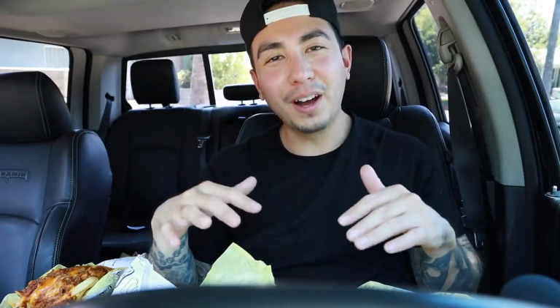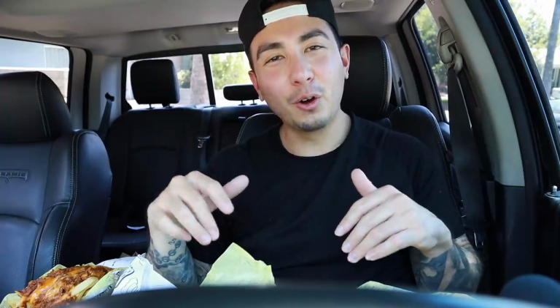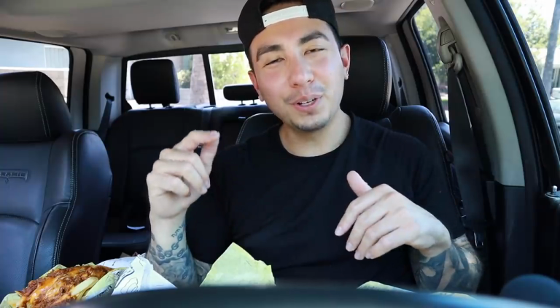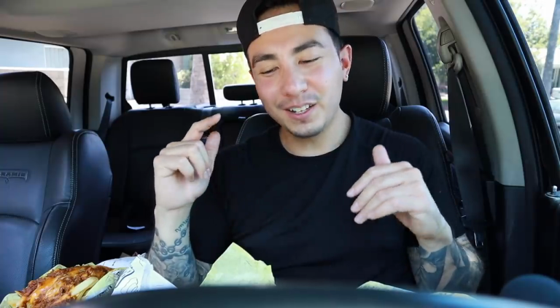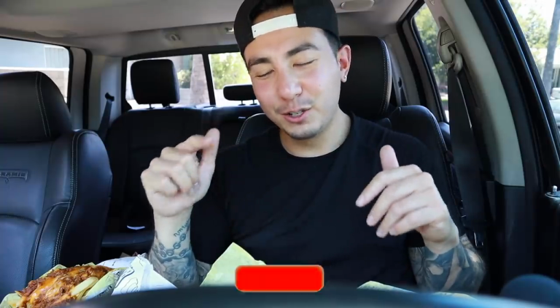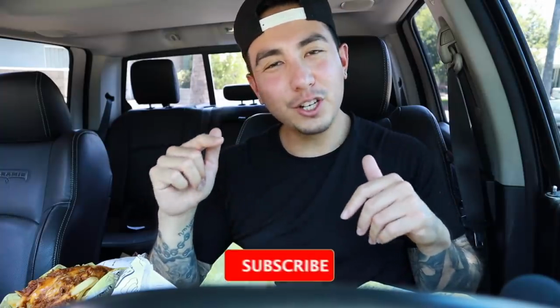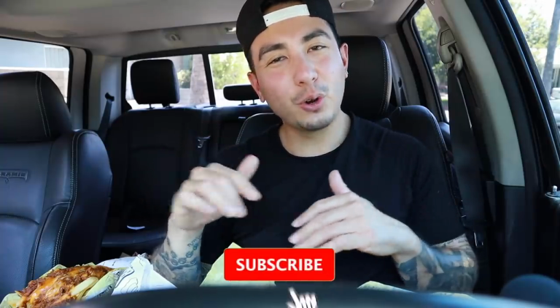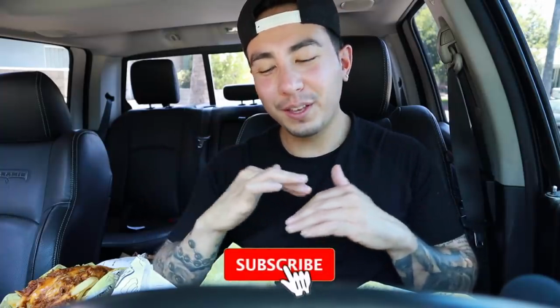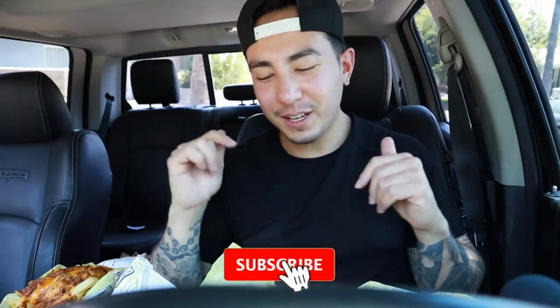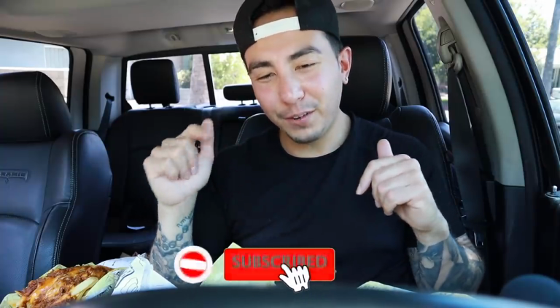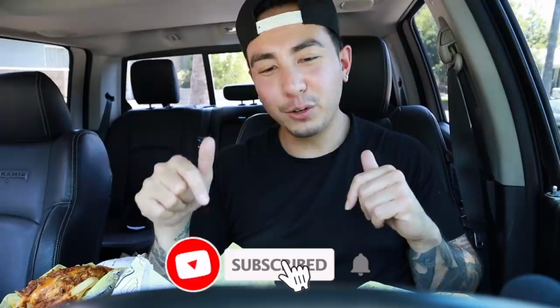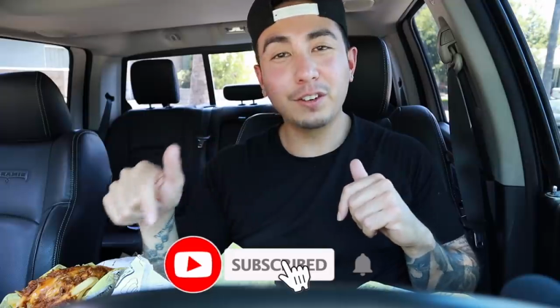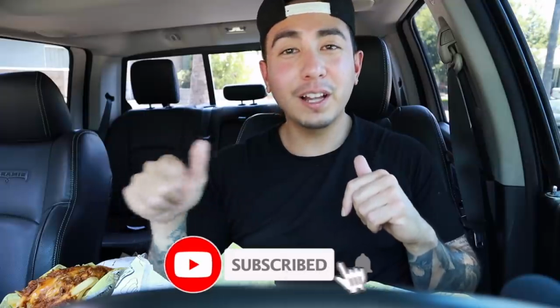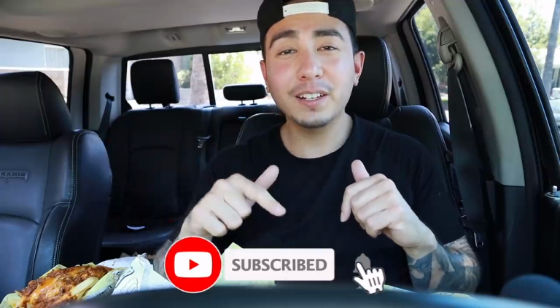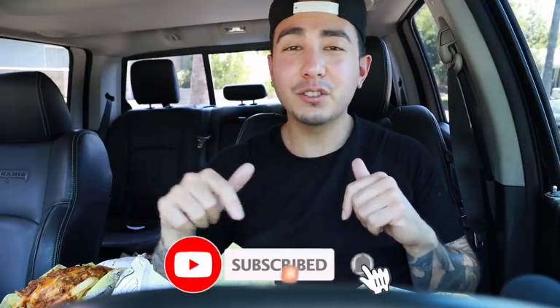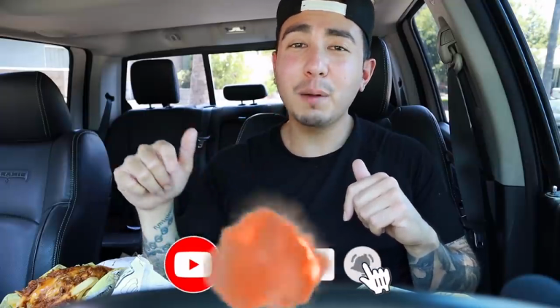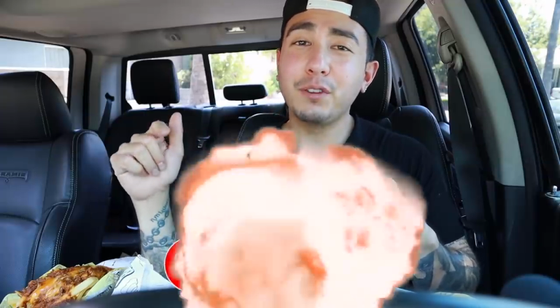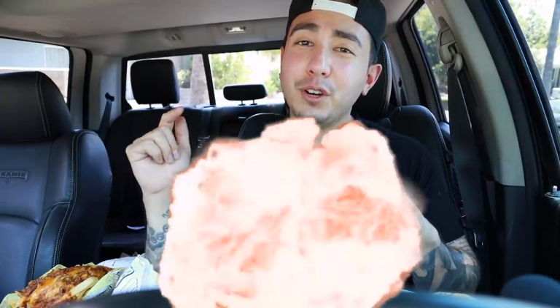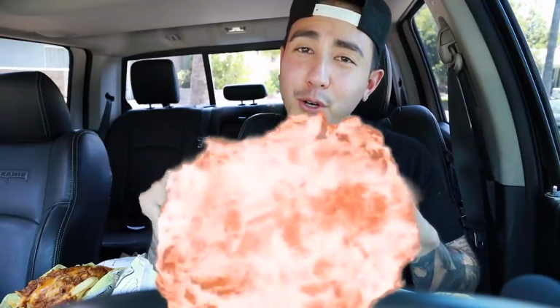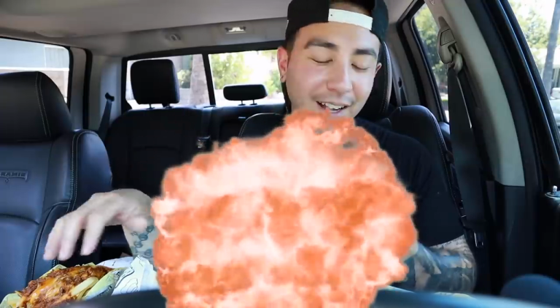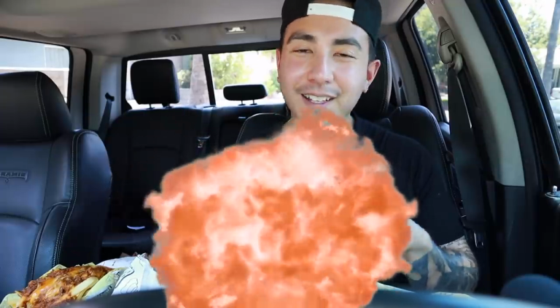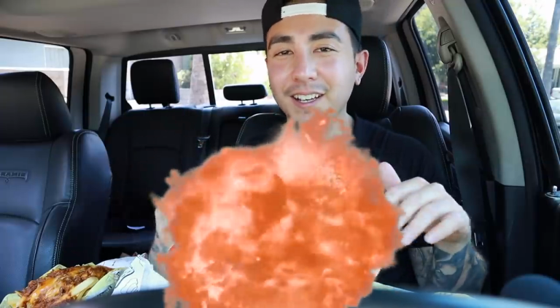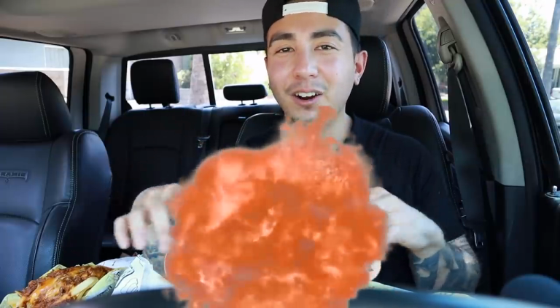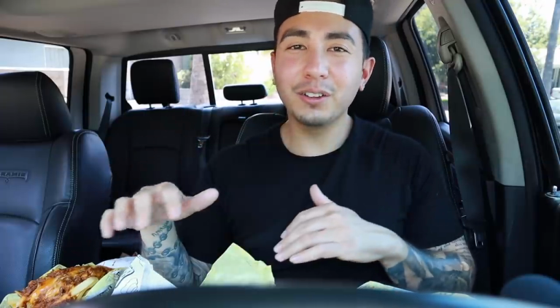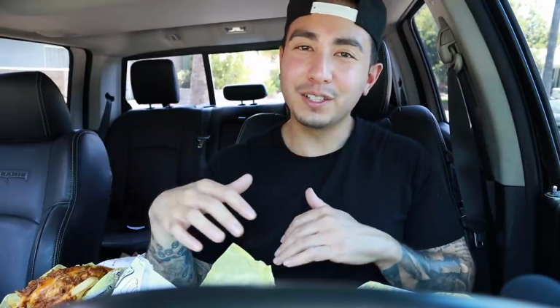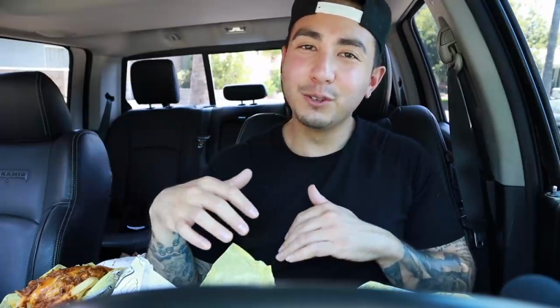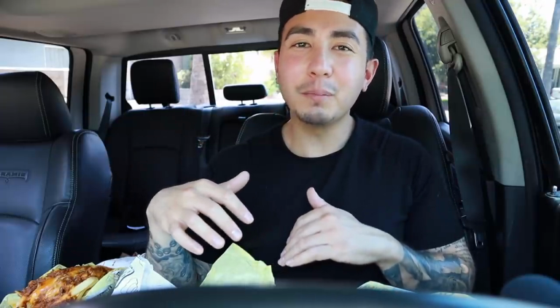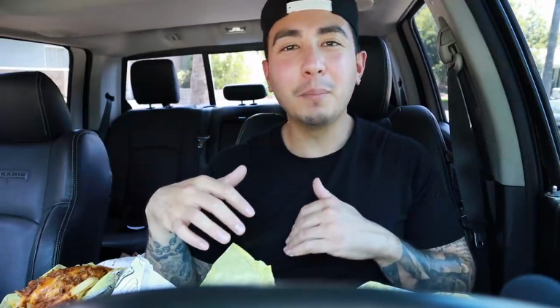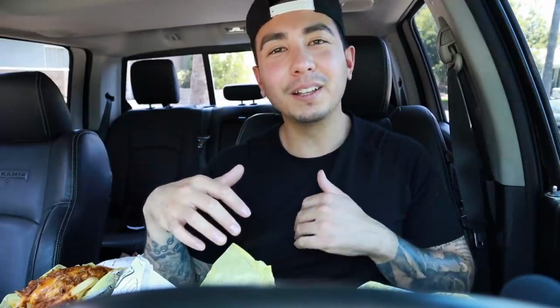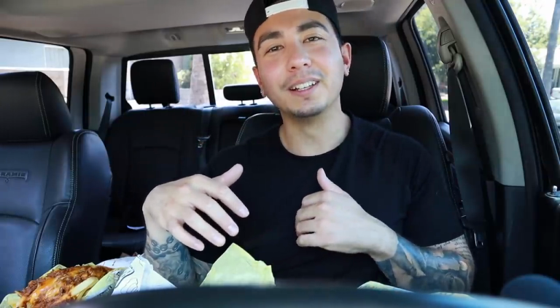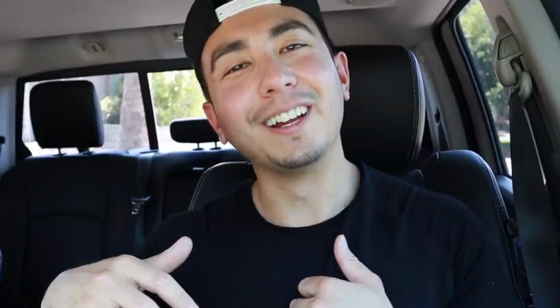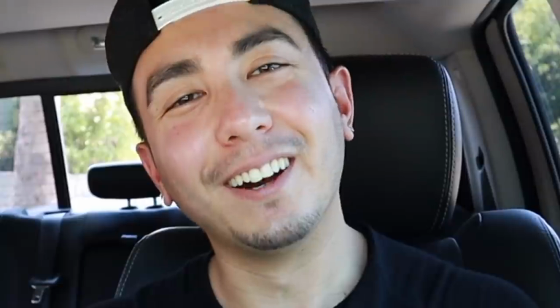I hope you guys enjoy this video. Give it a like, subscribe if you're new, and let's get all this food in my belly right now.